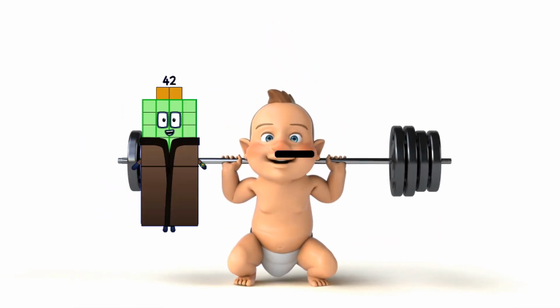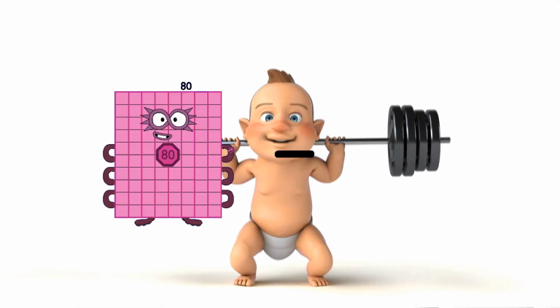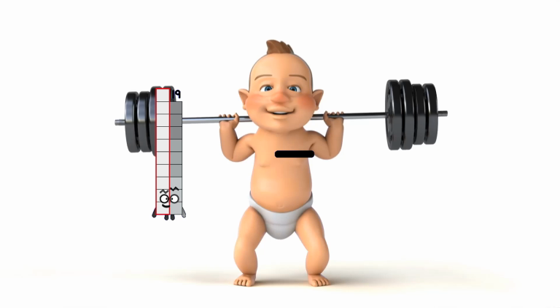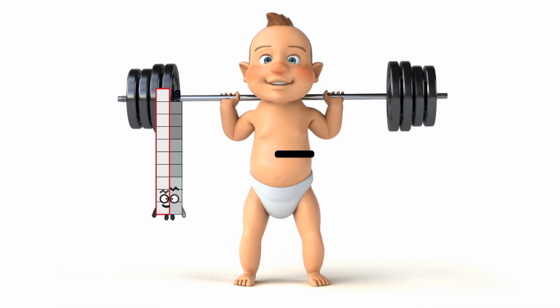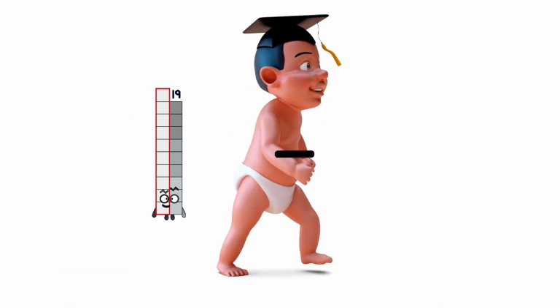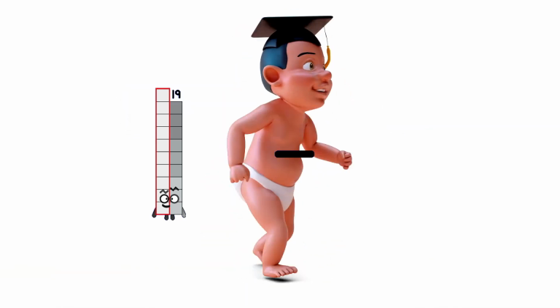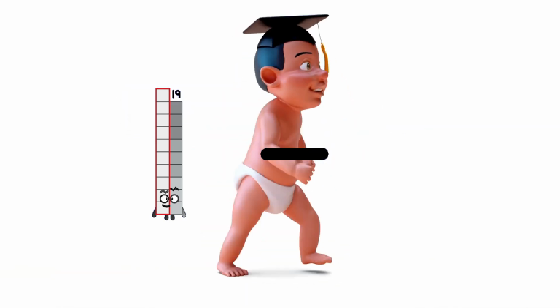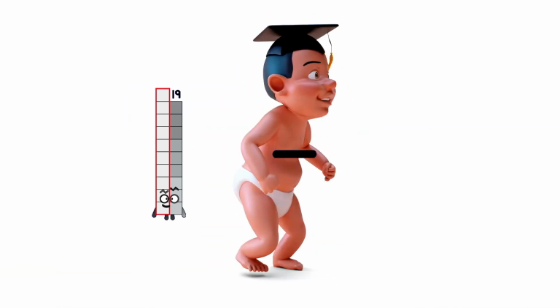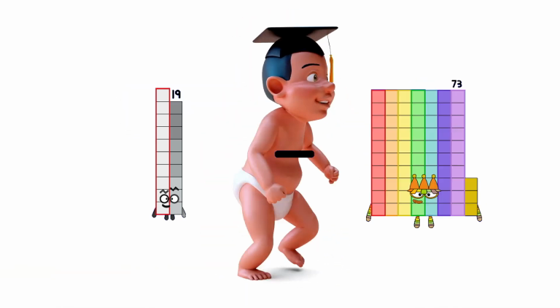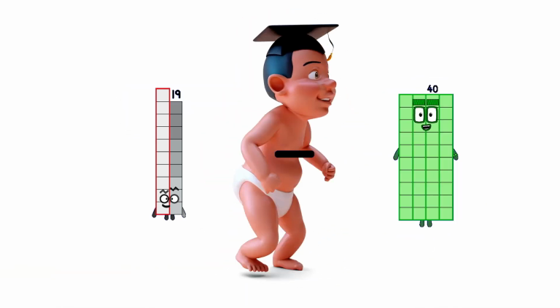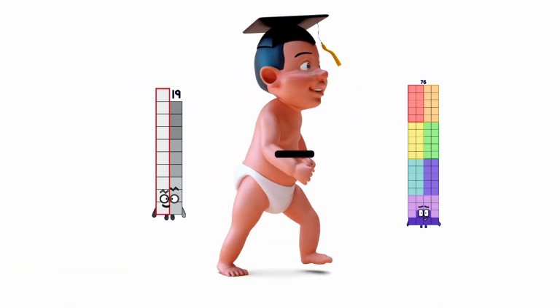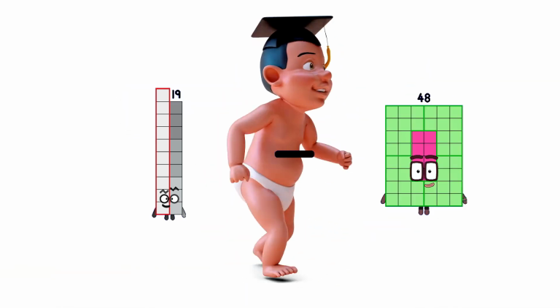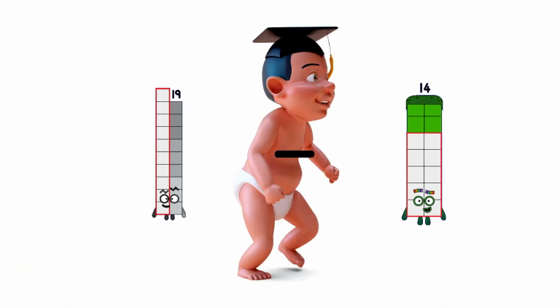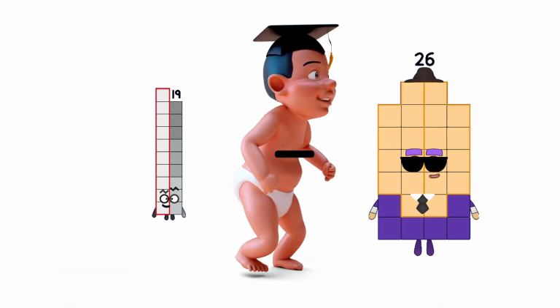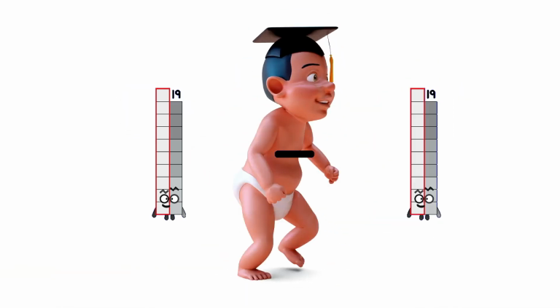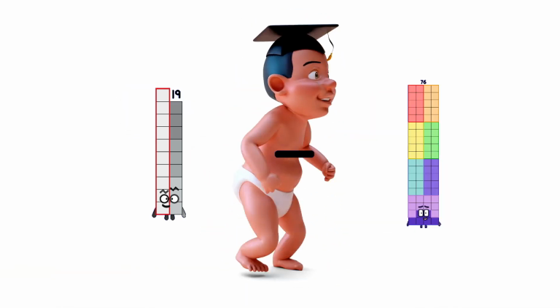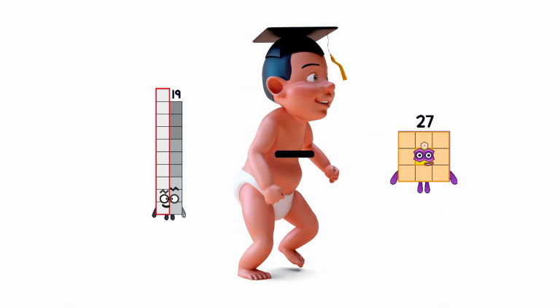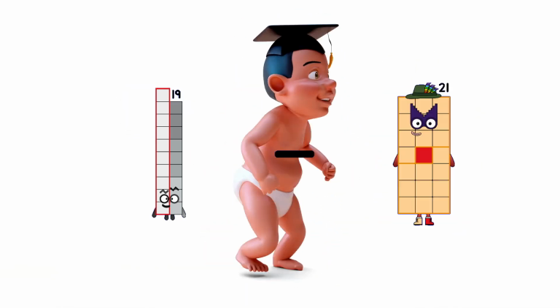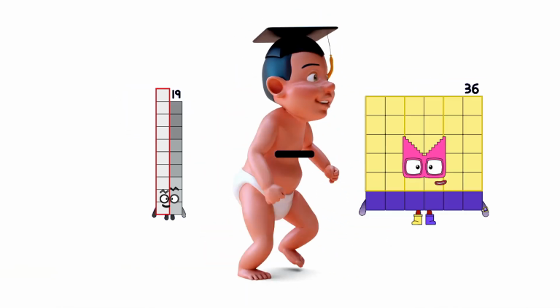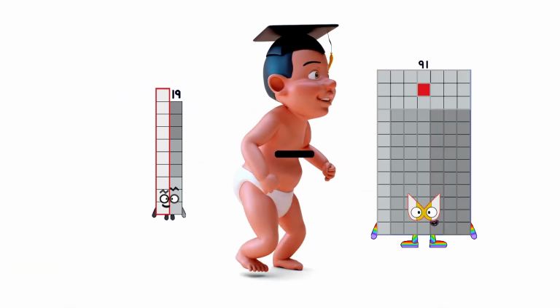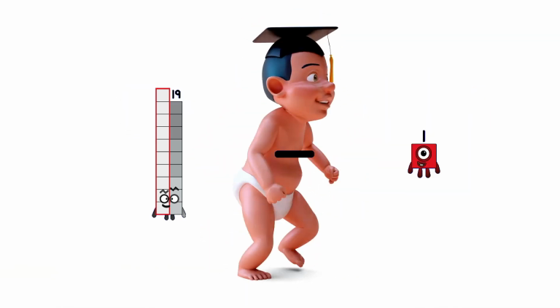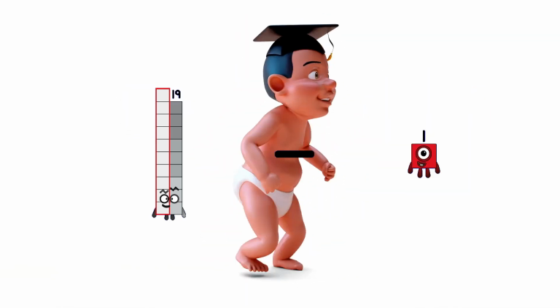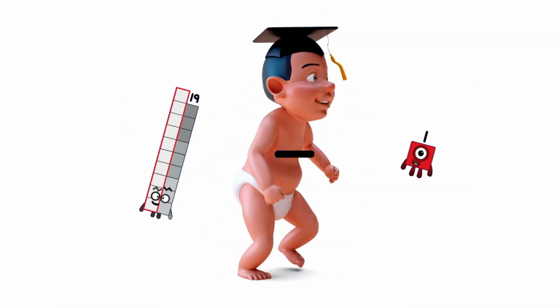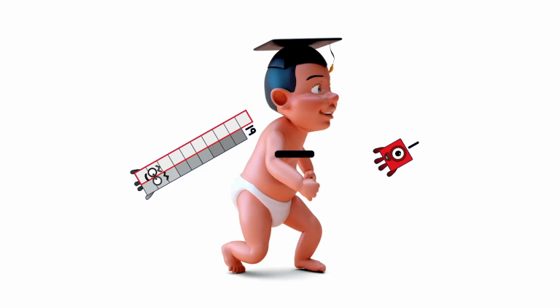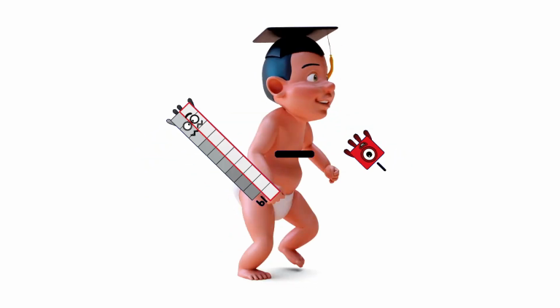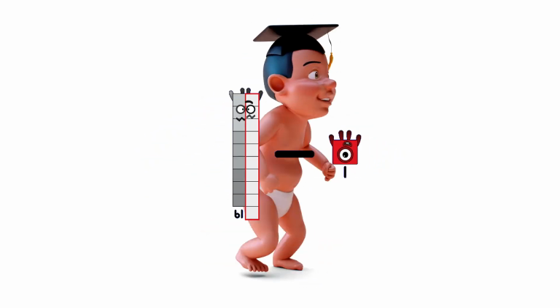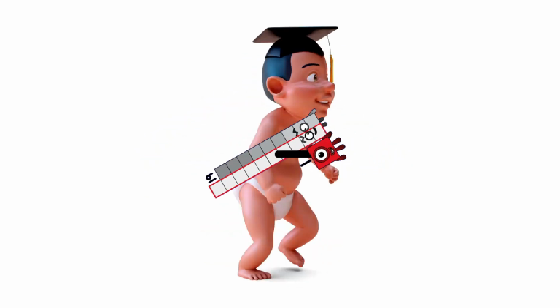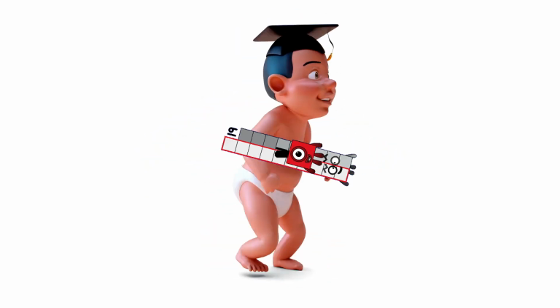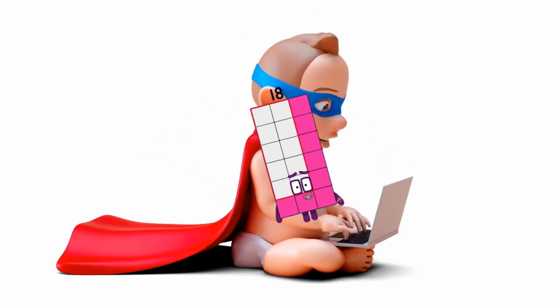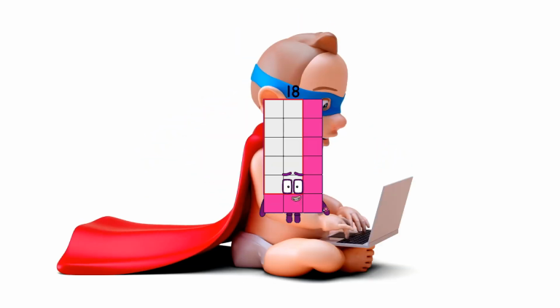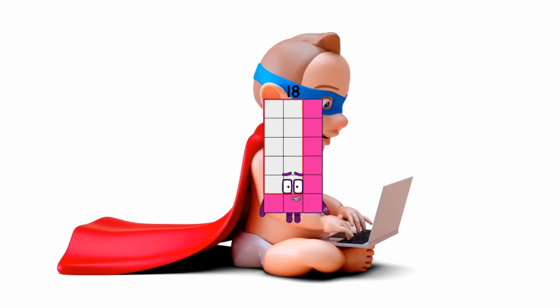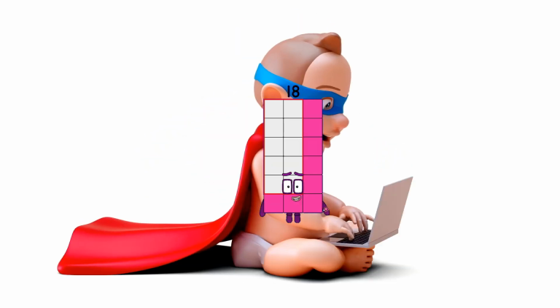Nineteen minus one equals eighteen. Nineteen.